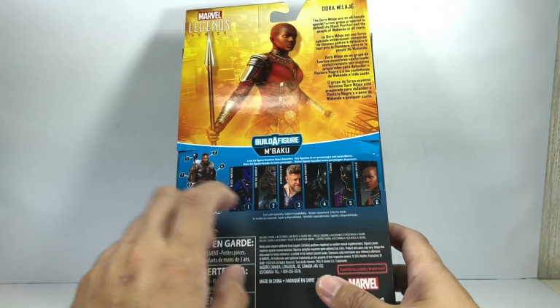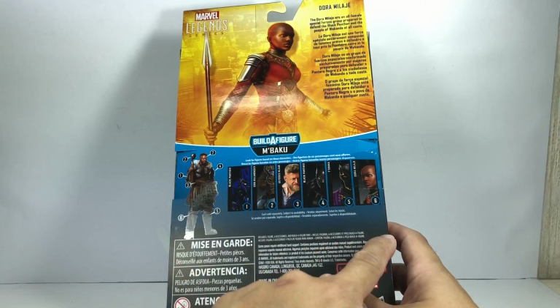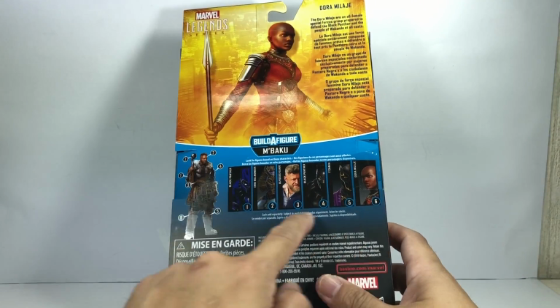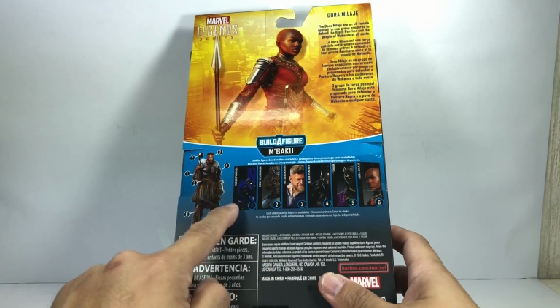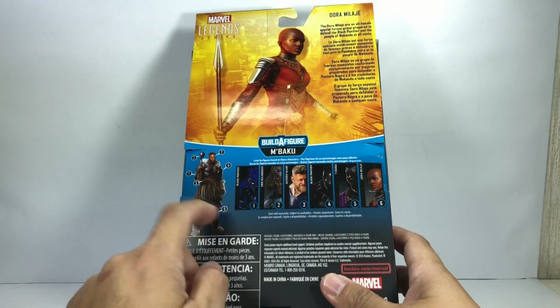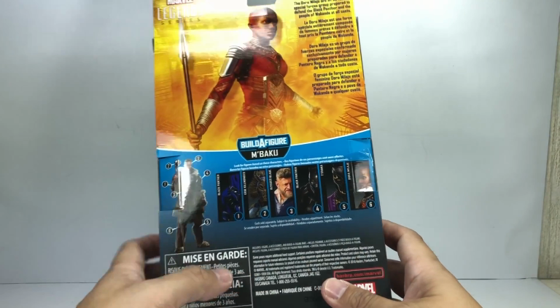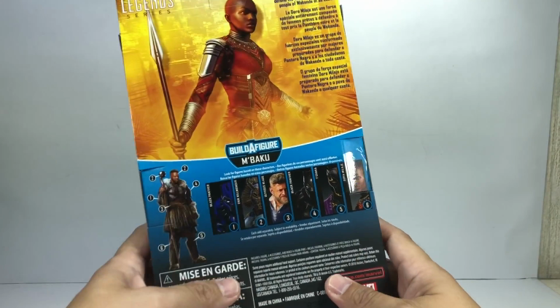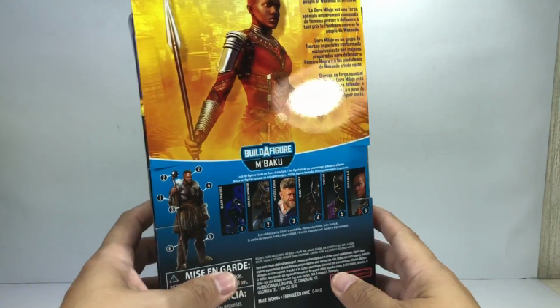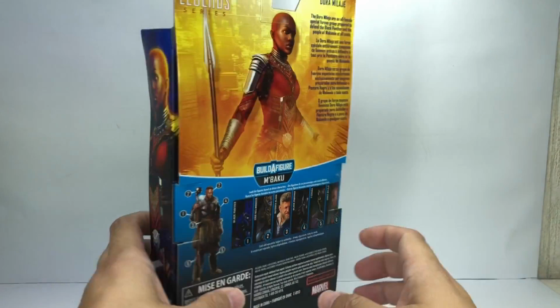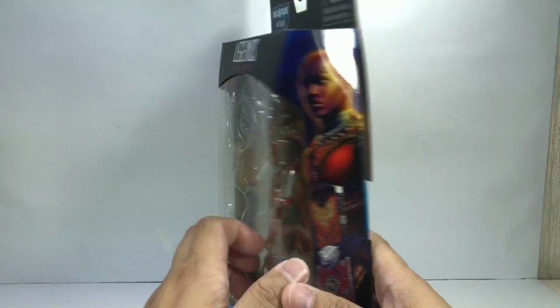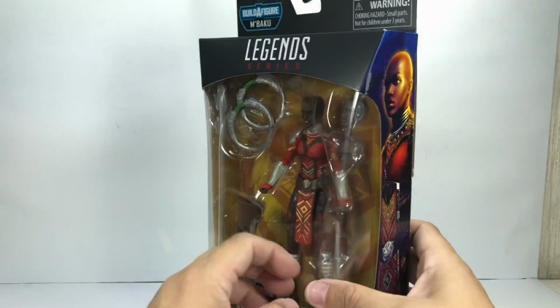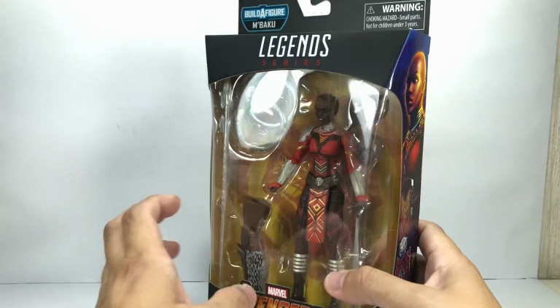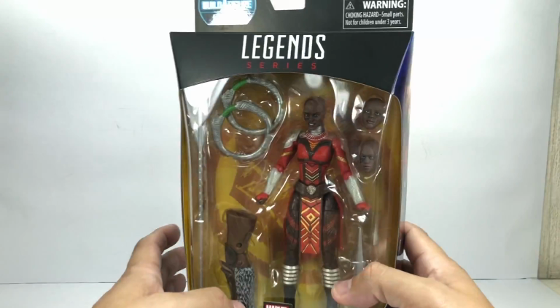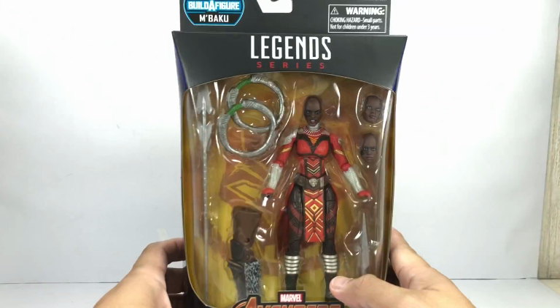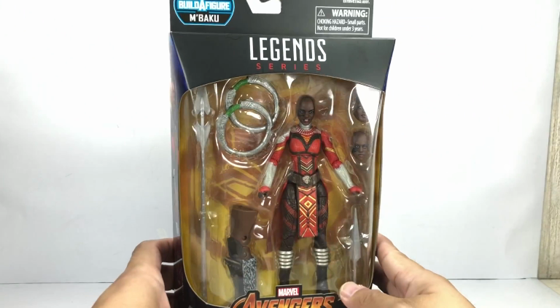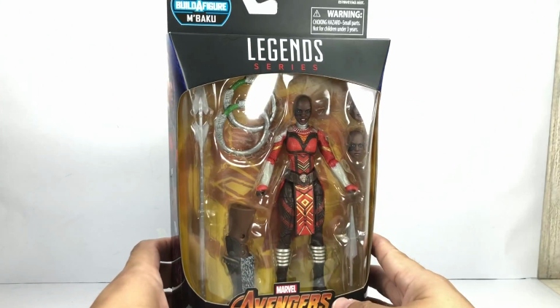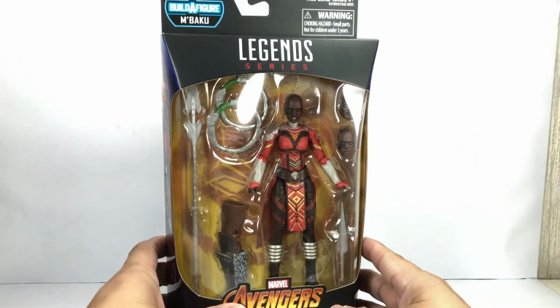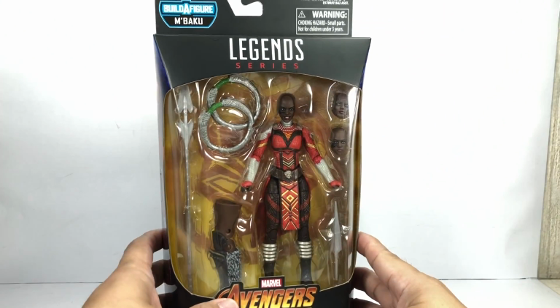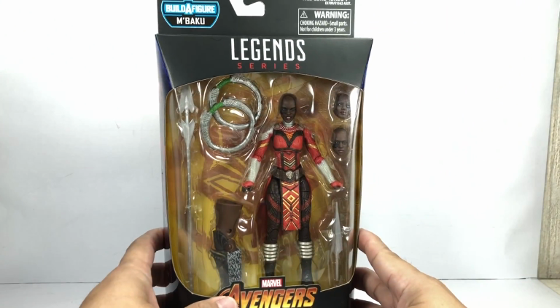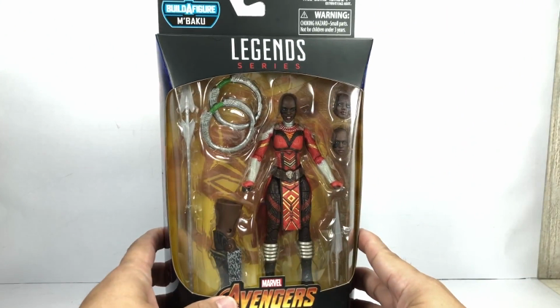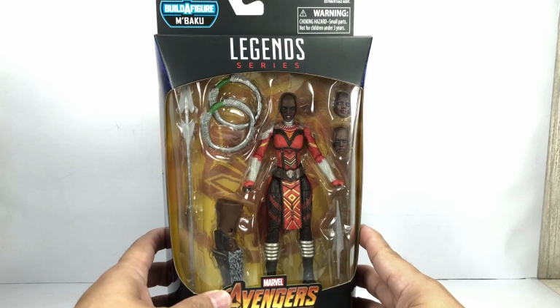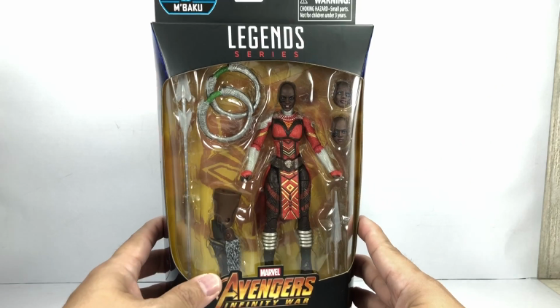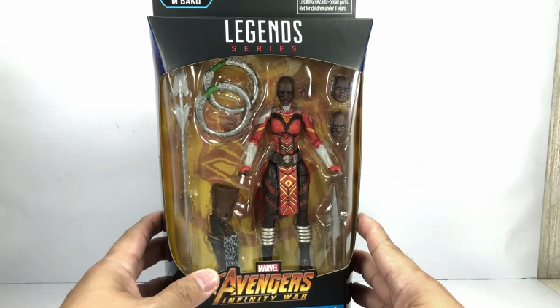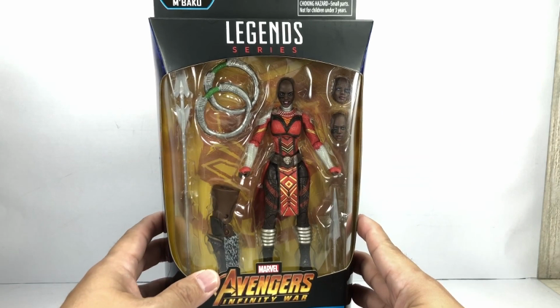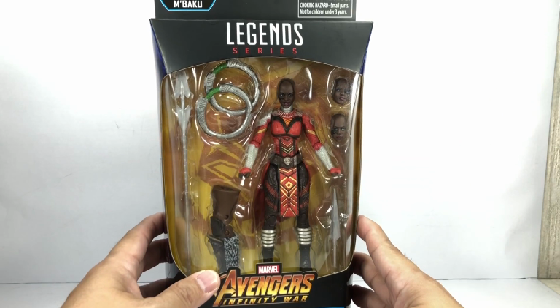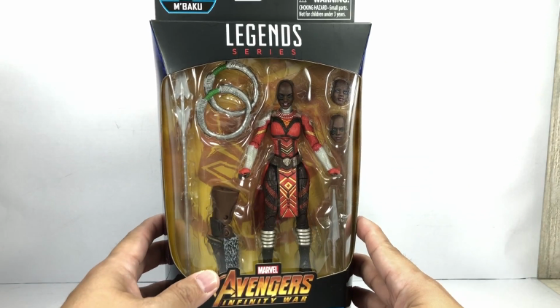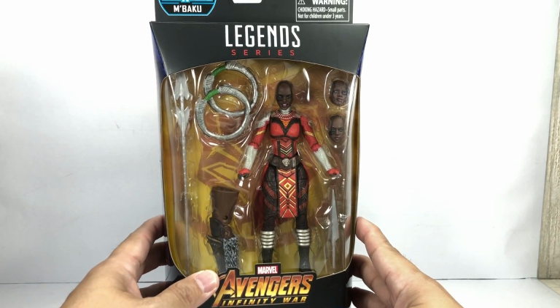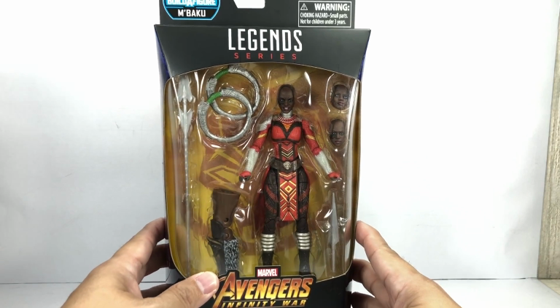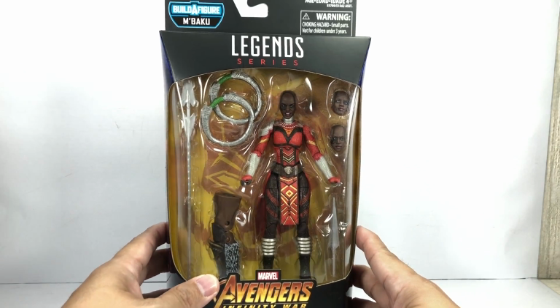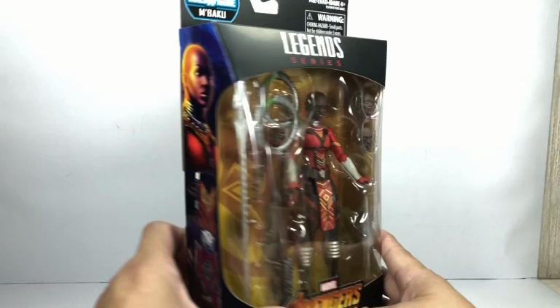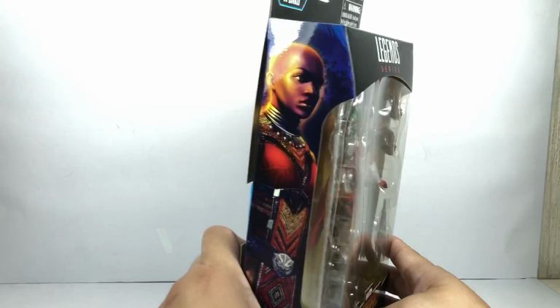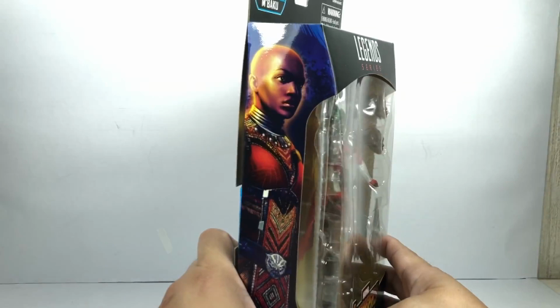Here's the rest of the assortment. I picked up these figures at my local Toys R Us and Toy Kingdom stores.